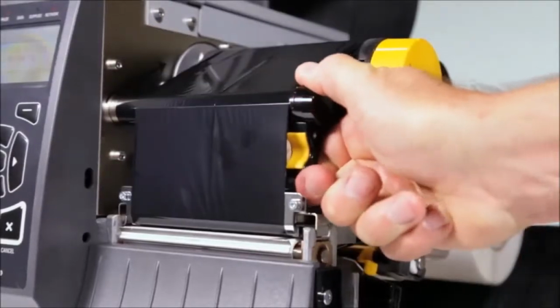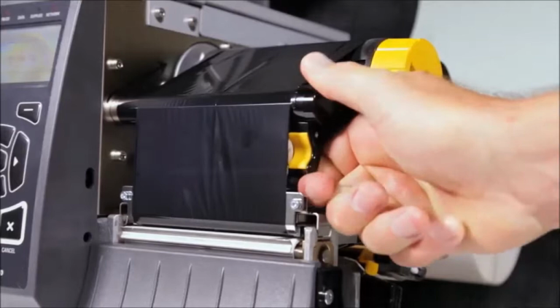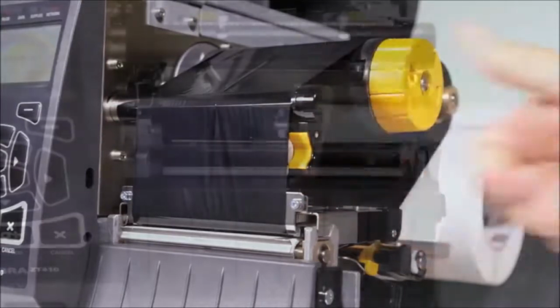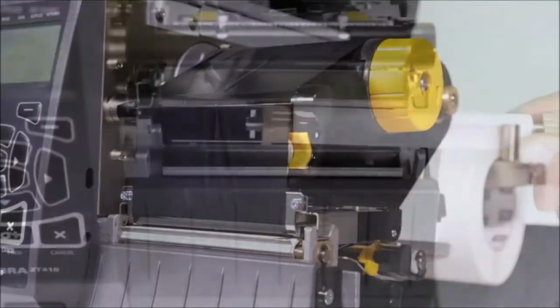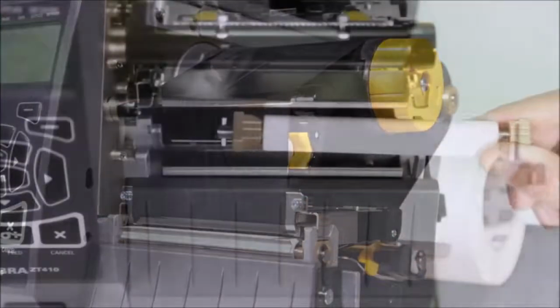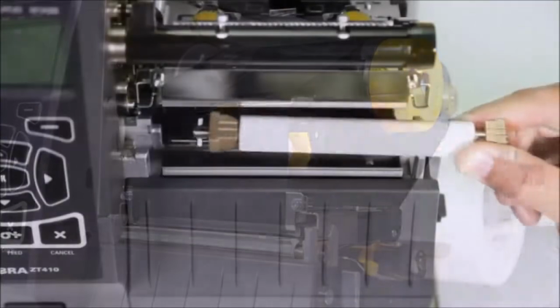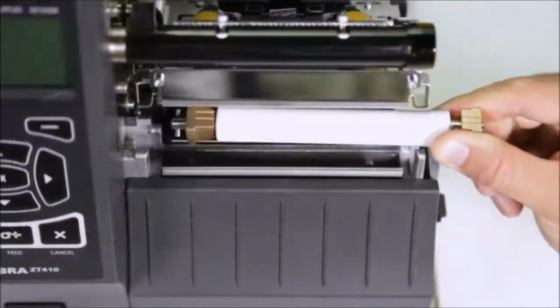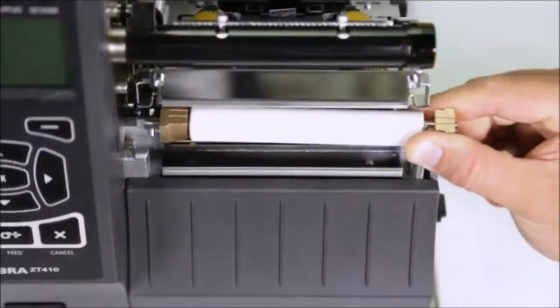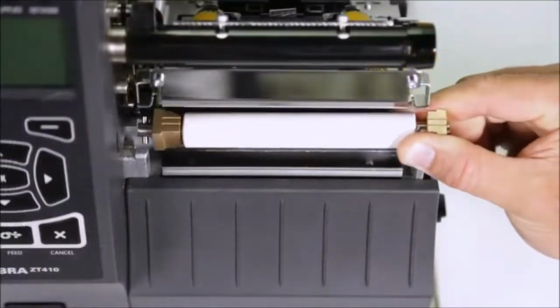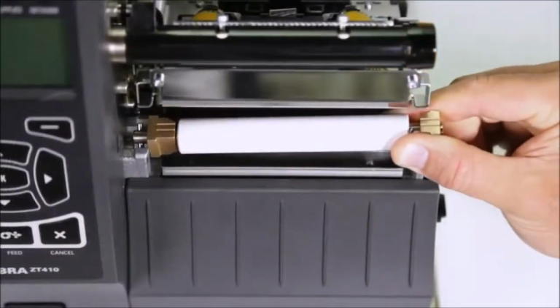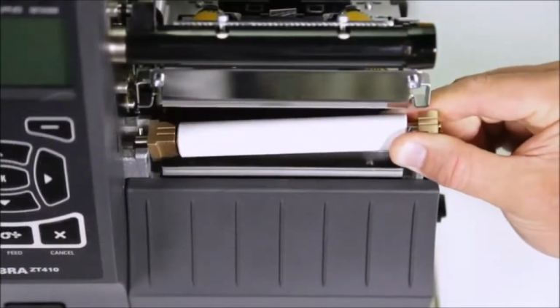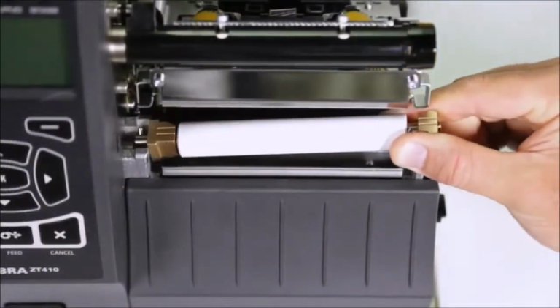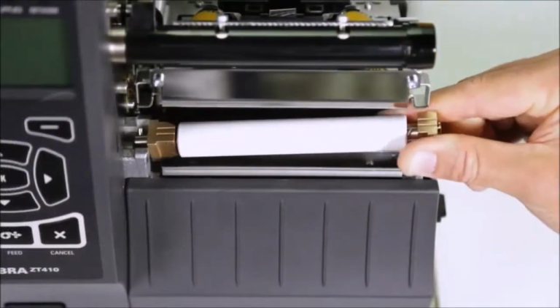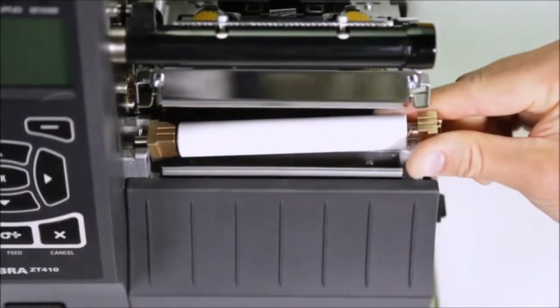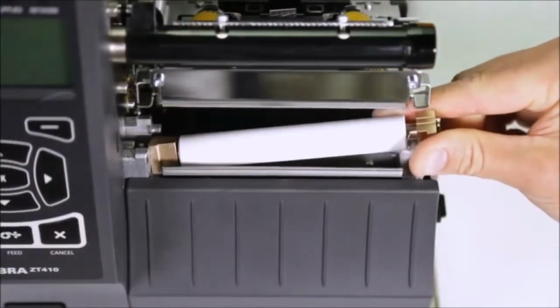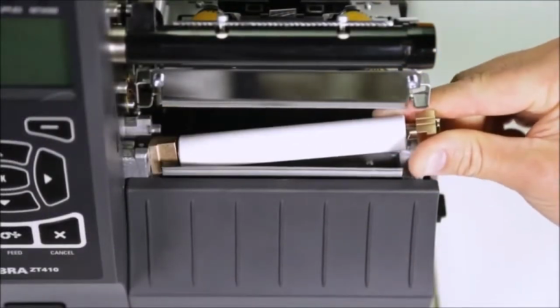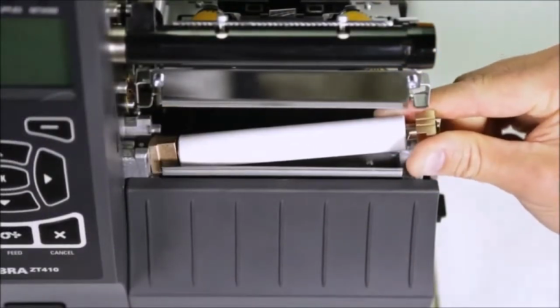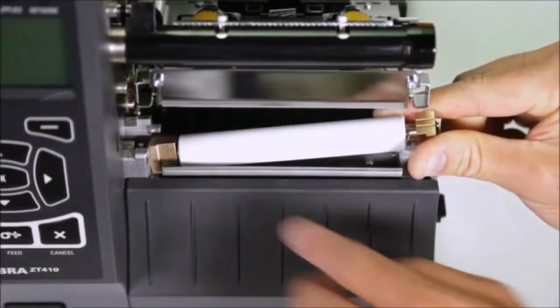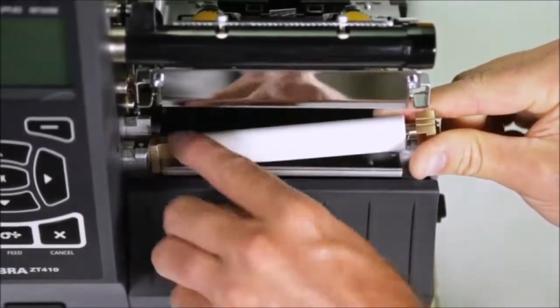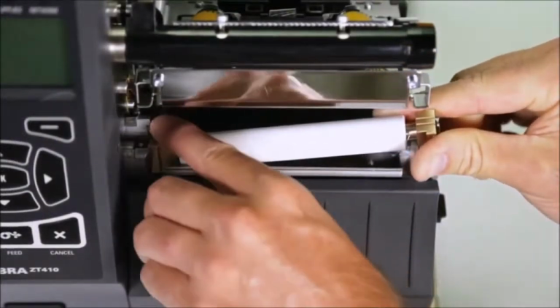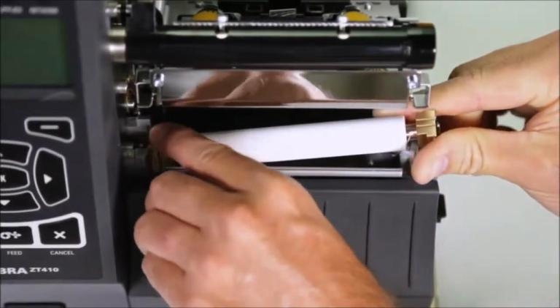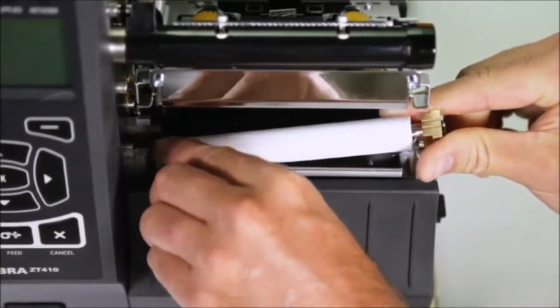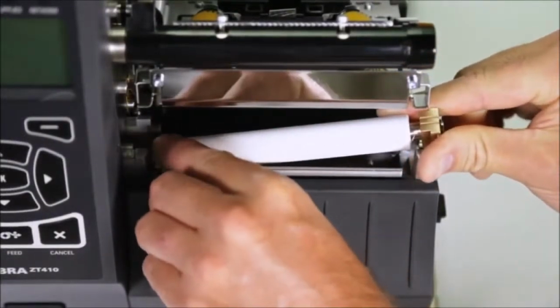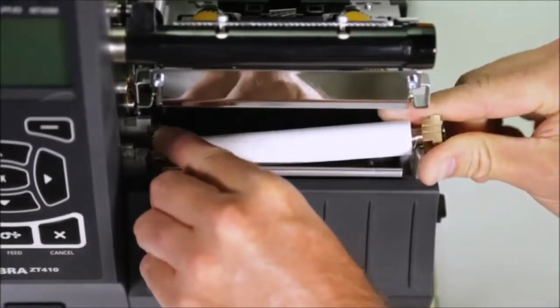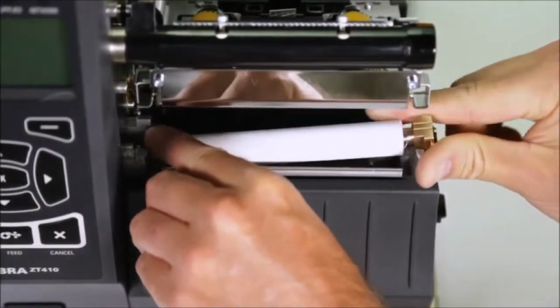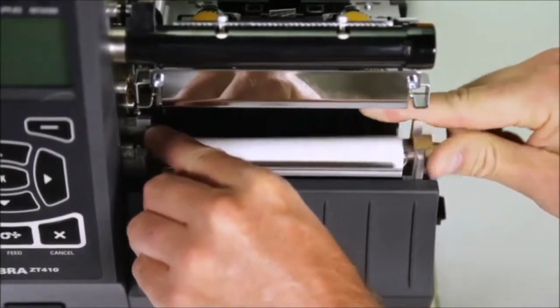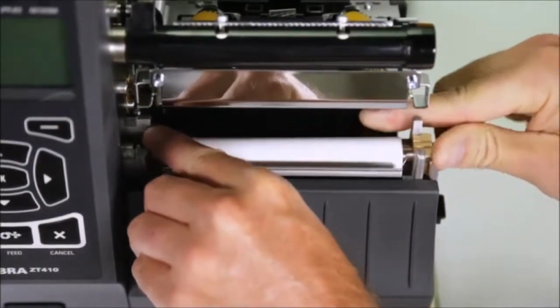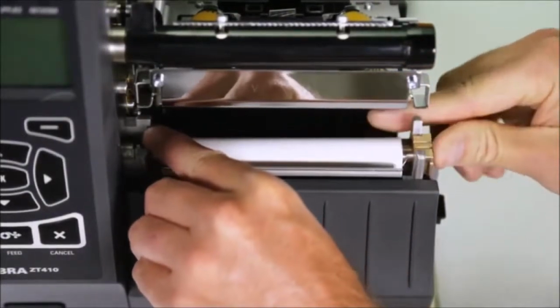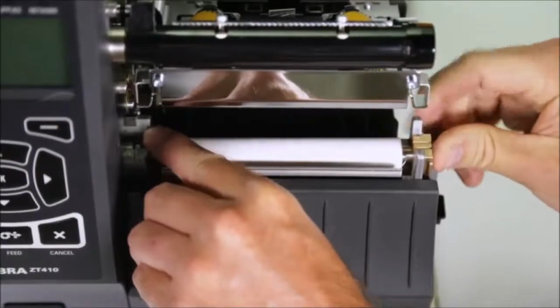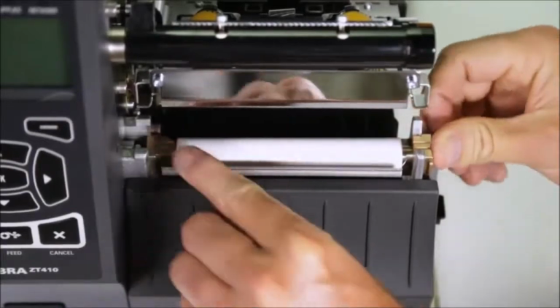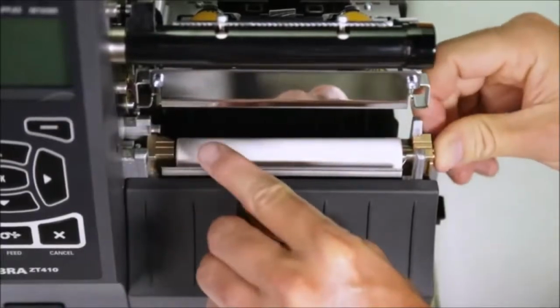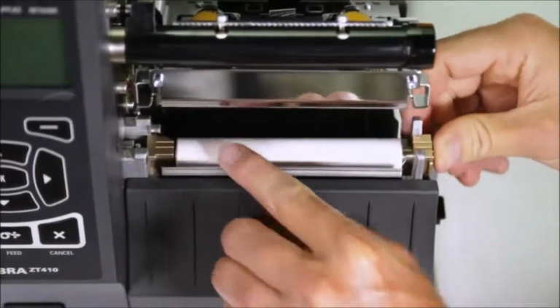From a maintenance standpoint, replacing the print head and platen roller is easy, taking just minutes with no tools needed.